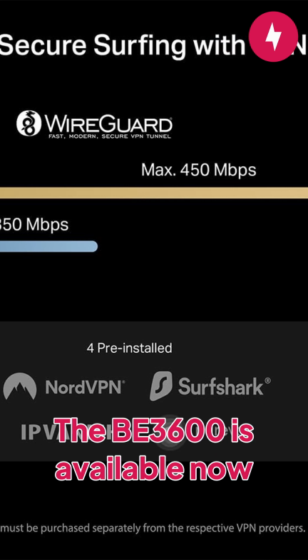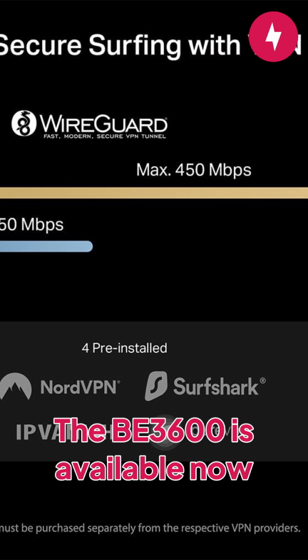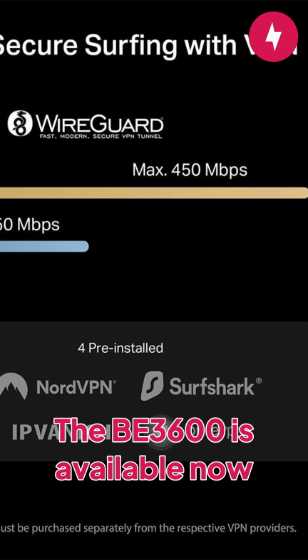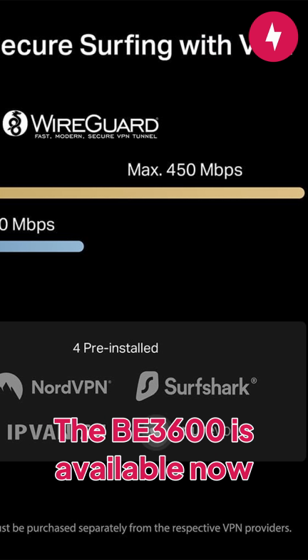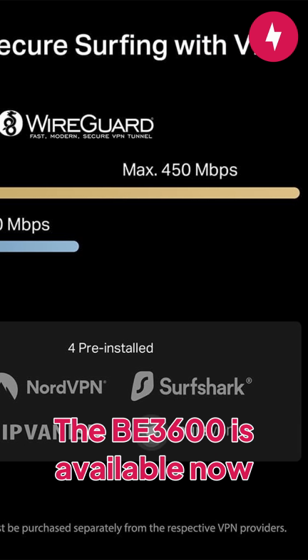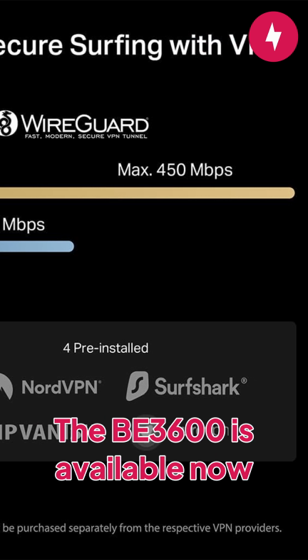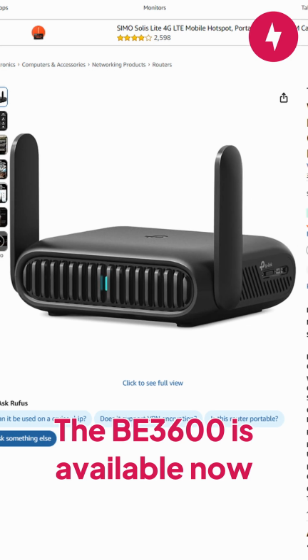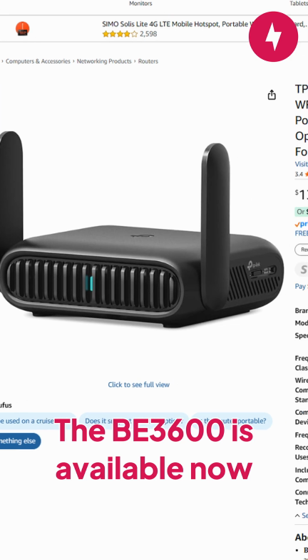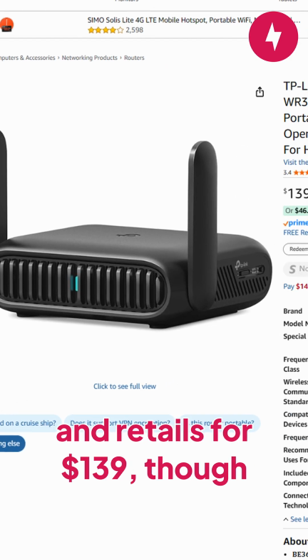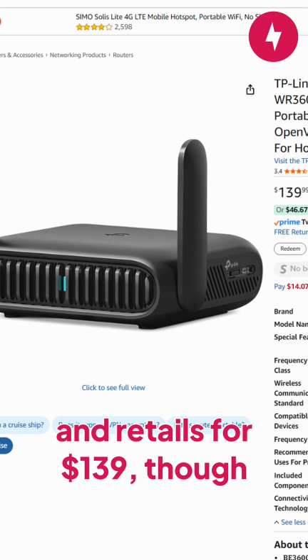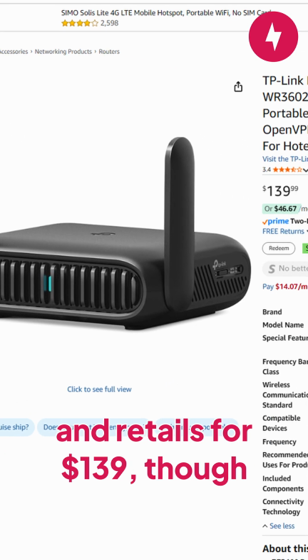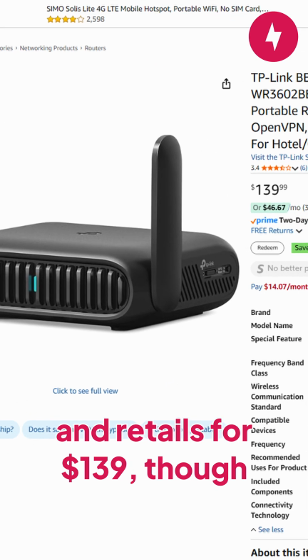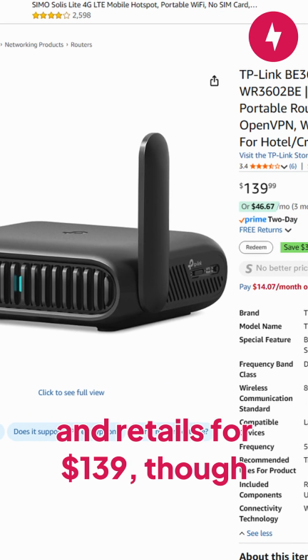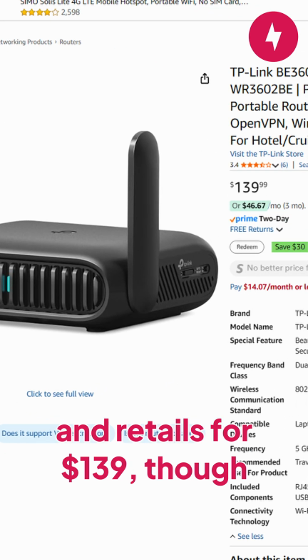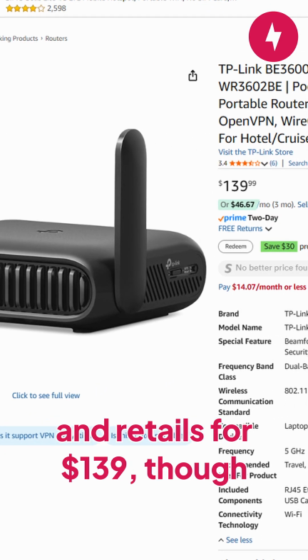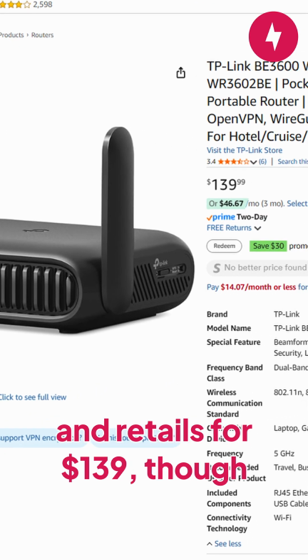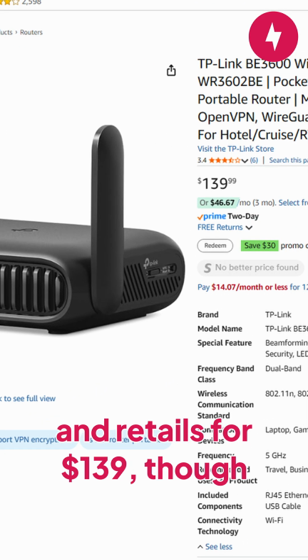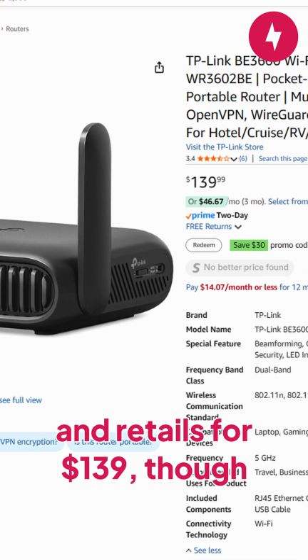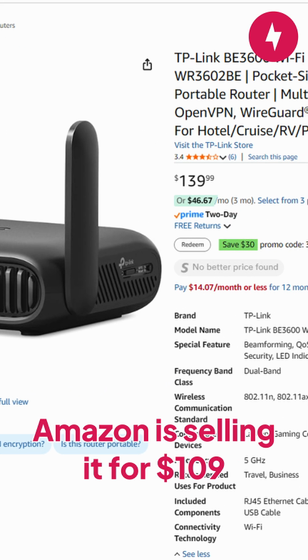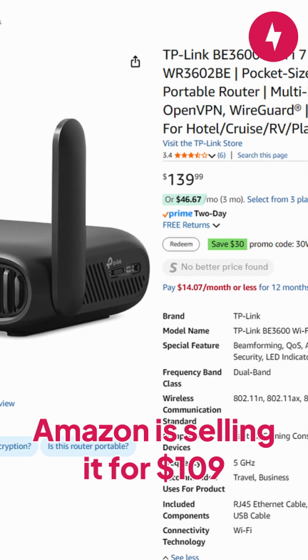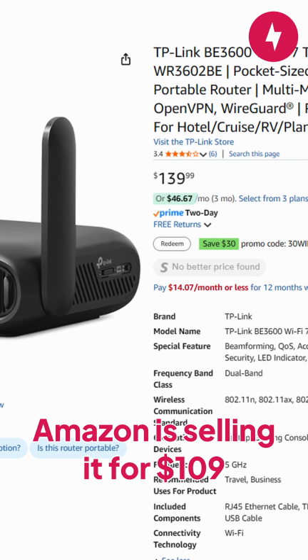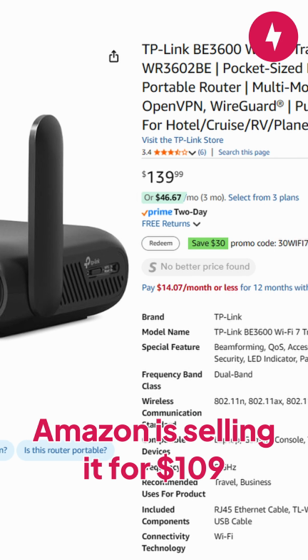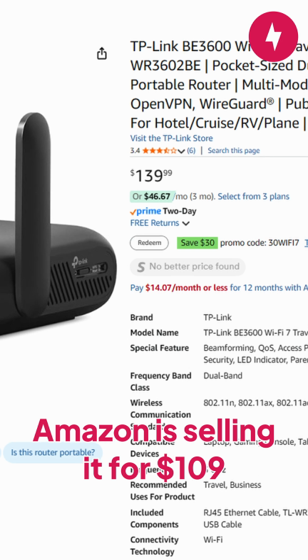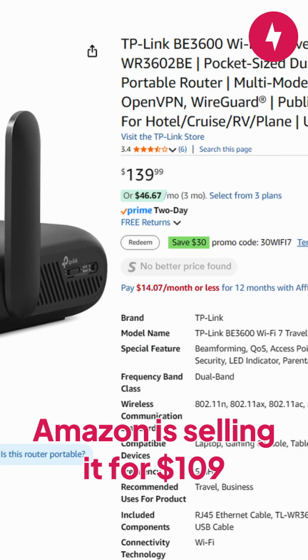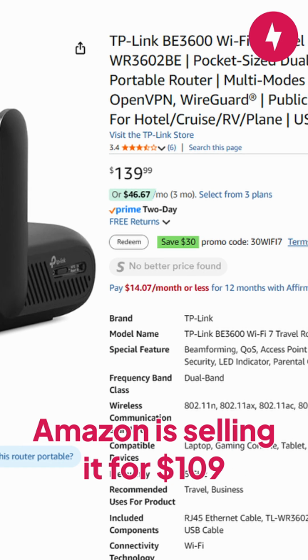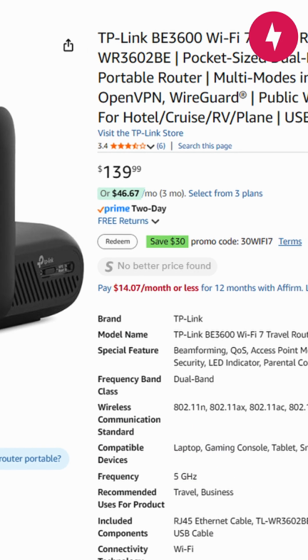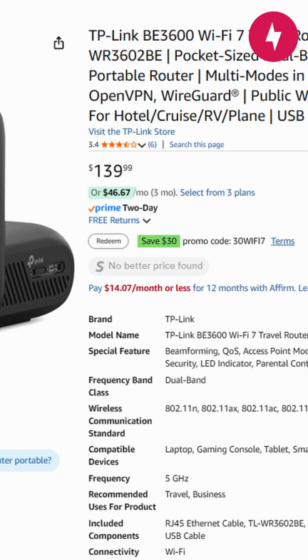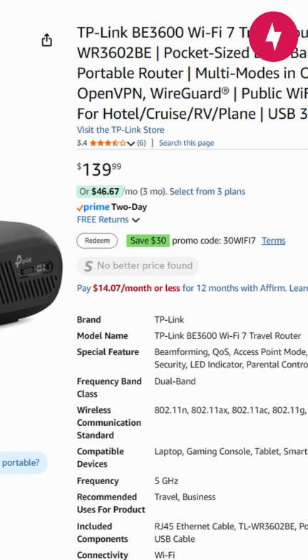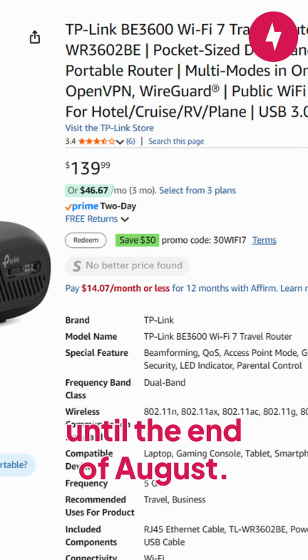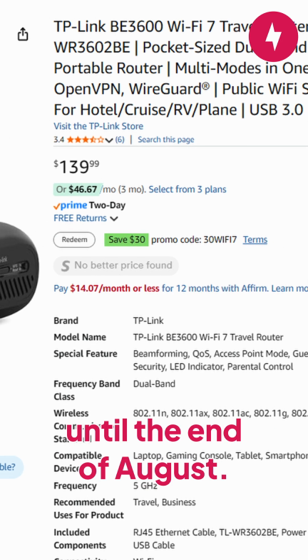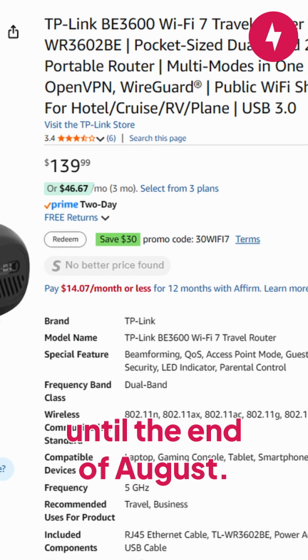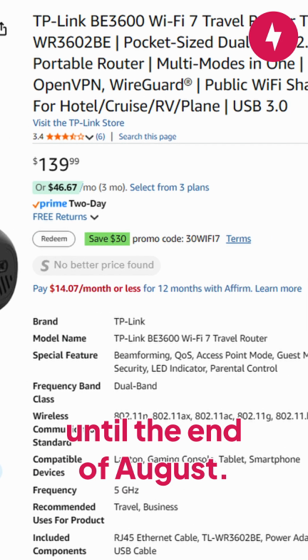The B3600 is available now and retails for $139, though Amazon is selling it for $109 until the end of August.